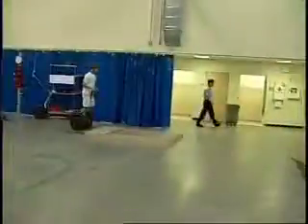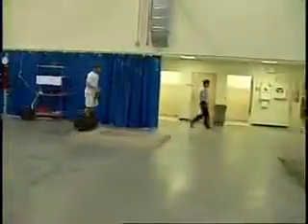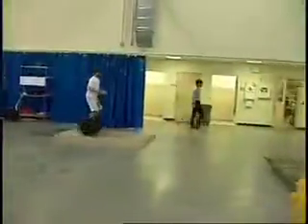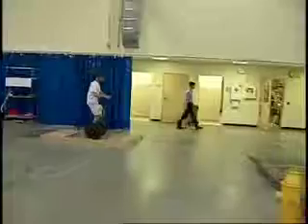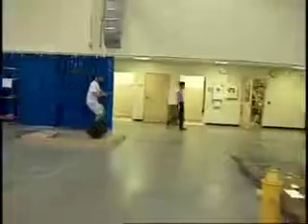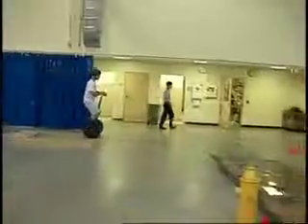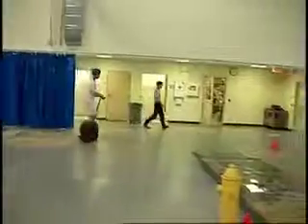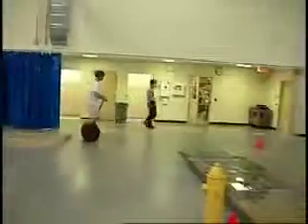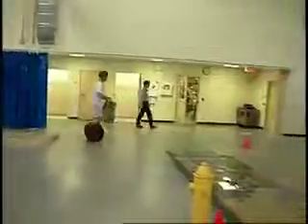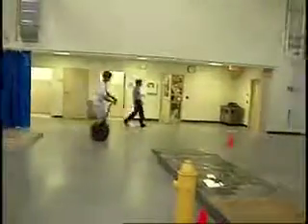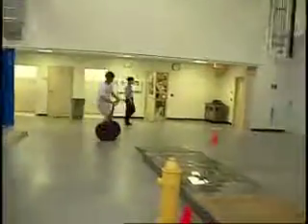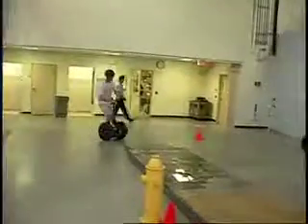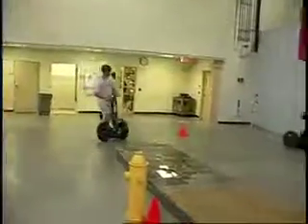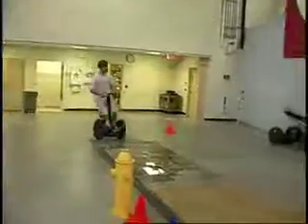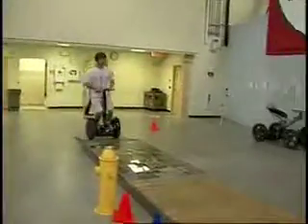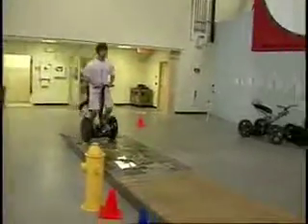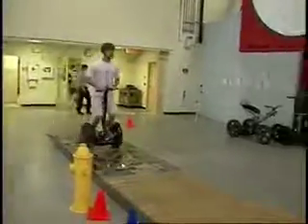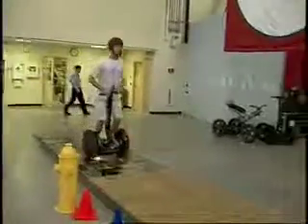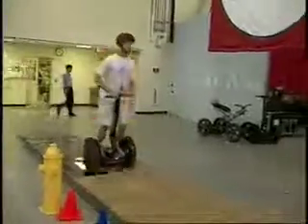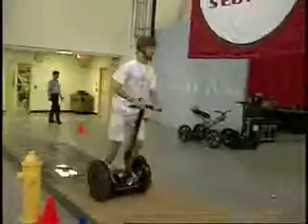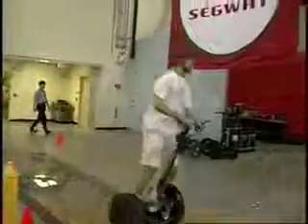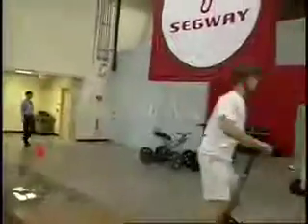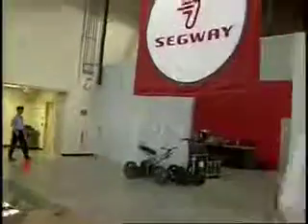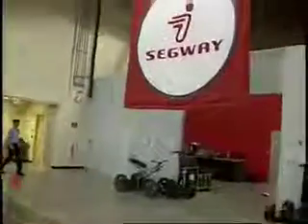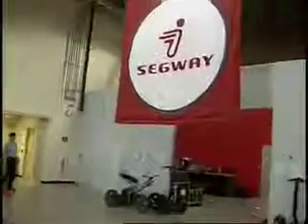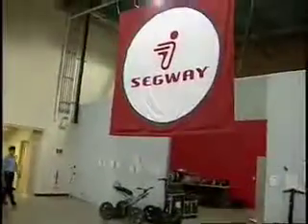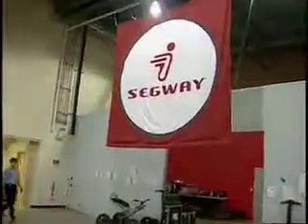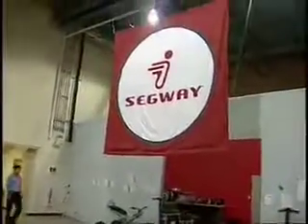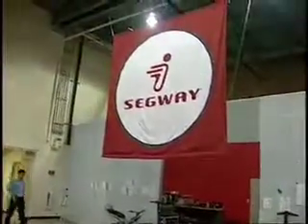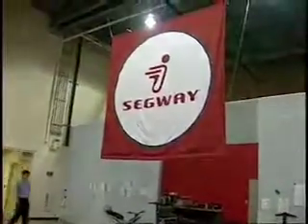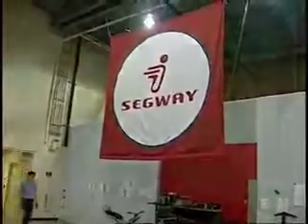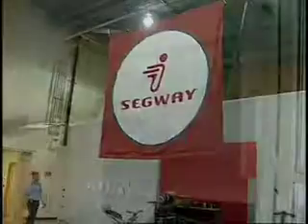Segway is passionately devoted to developing fun, smart transportation. Their ultimate goal: a Segway personal transporter in every garage and the Segway smile on every face.